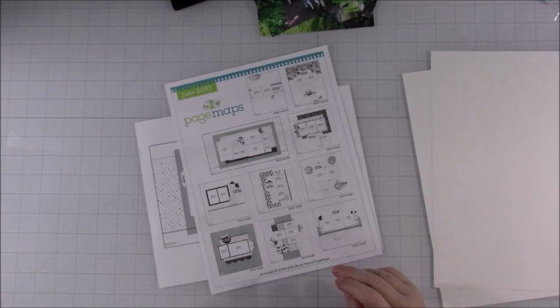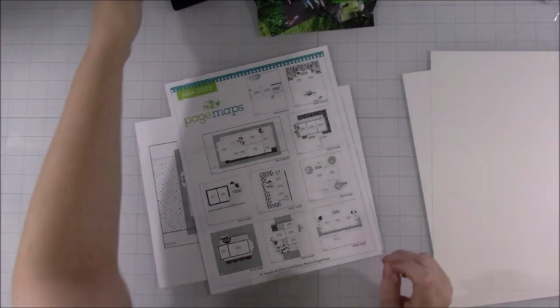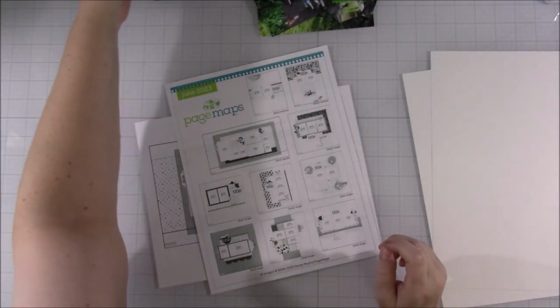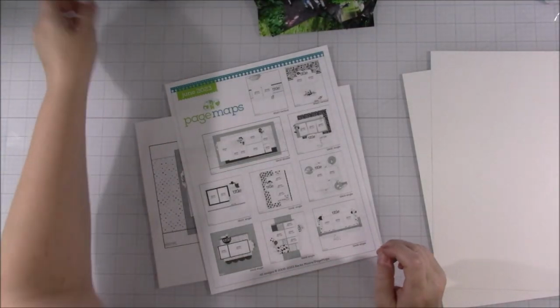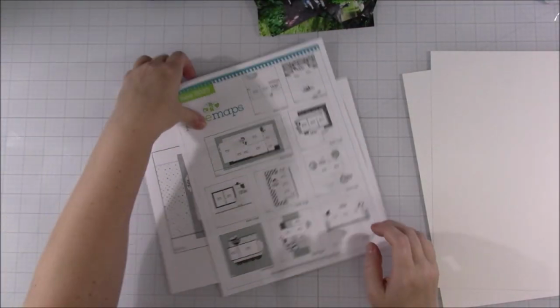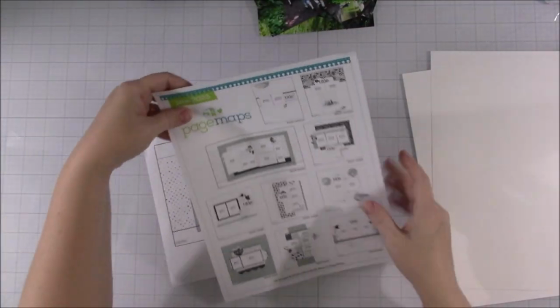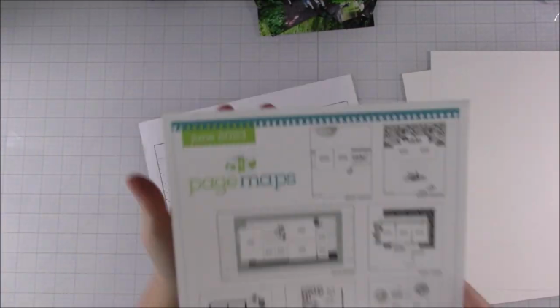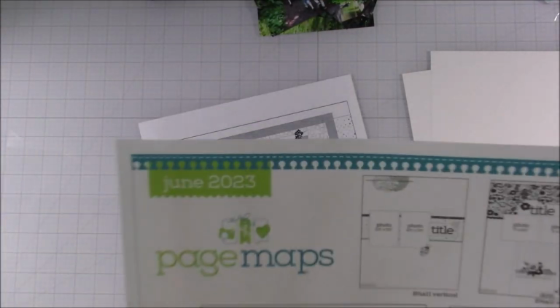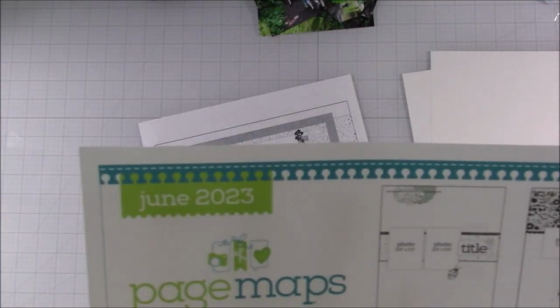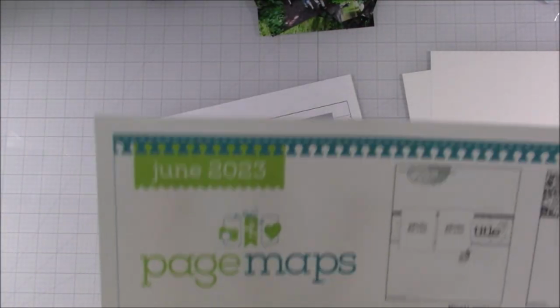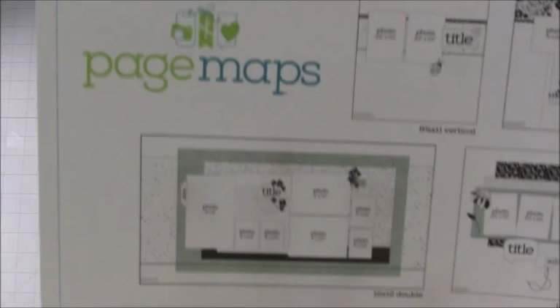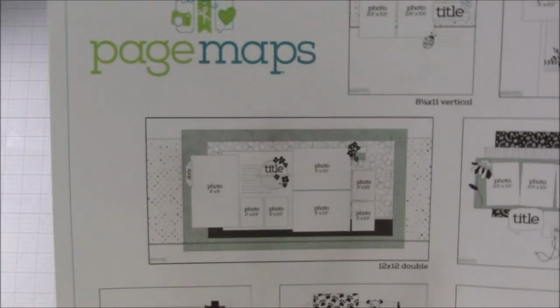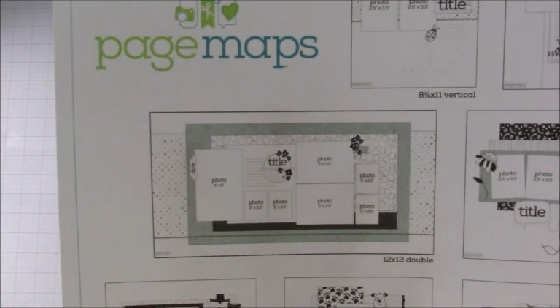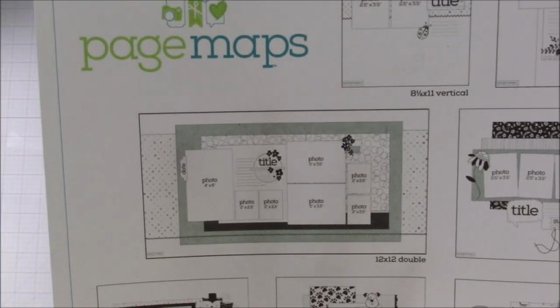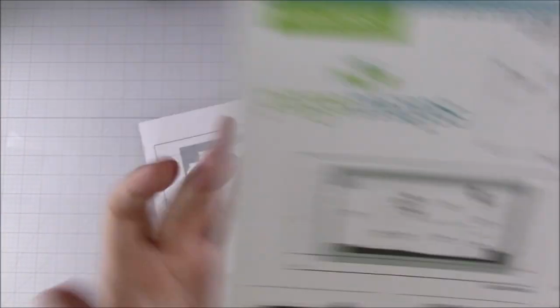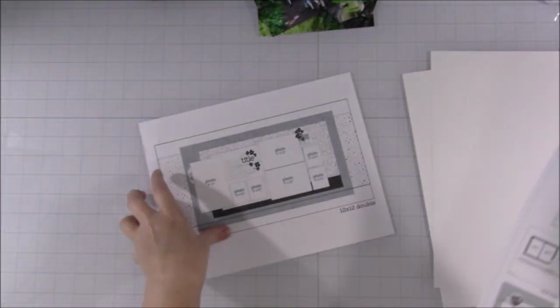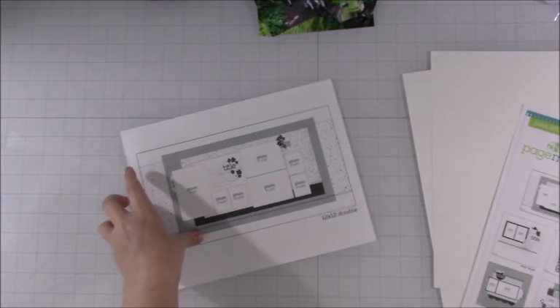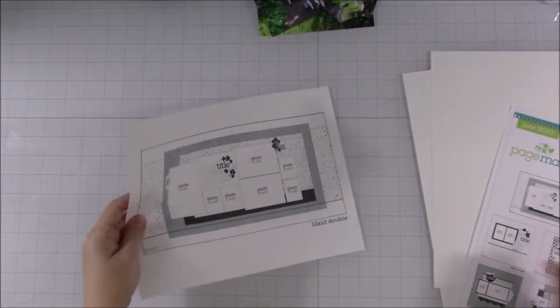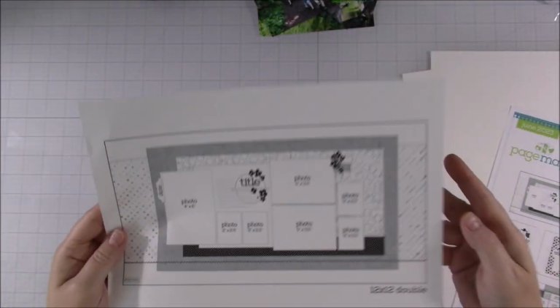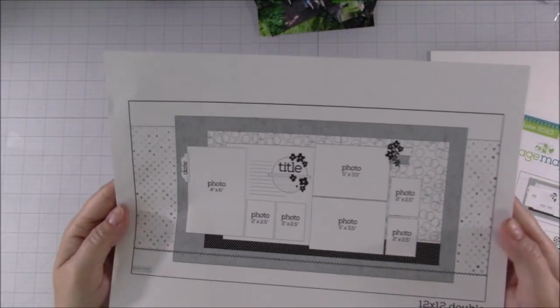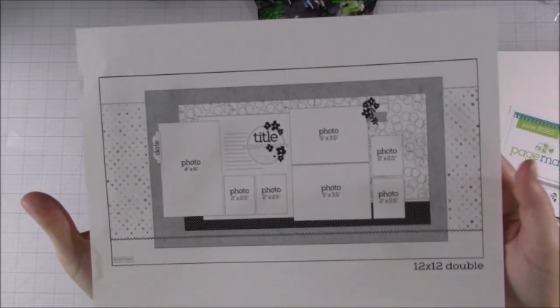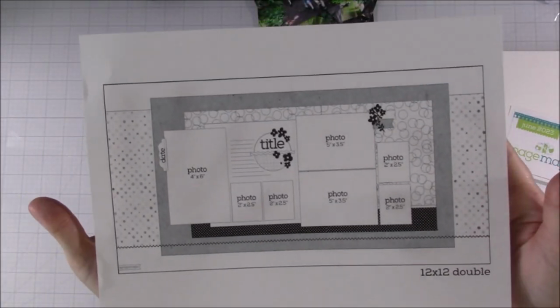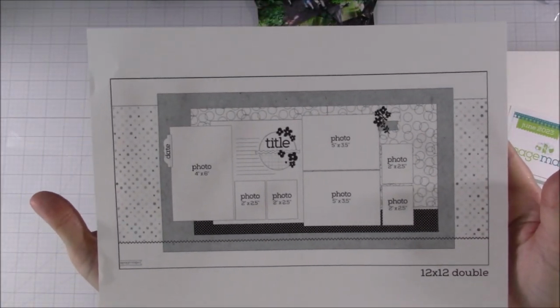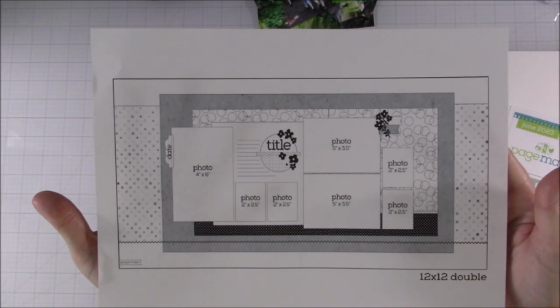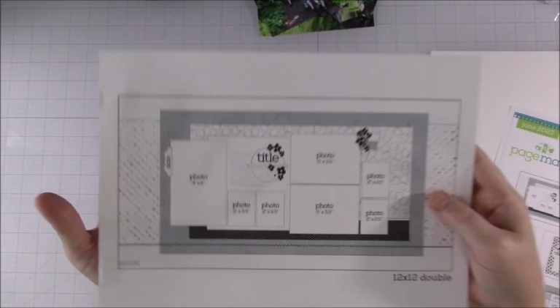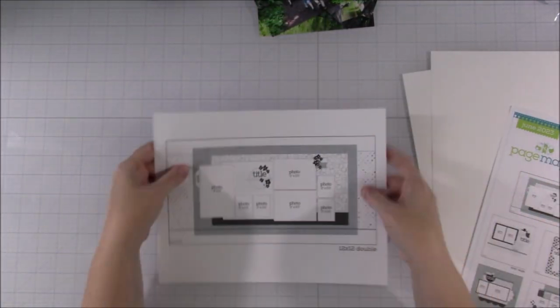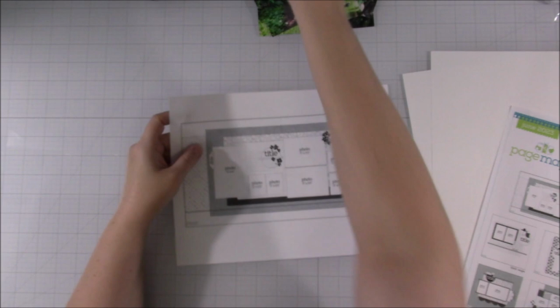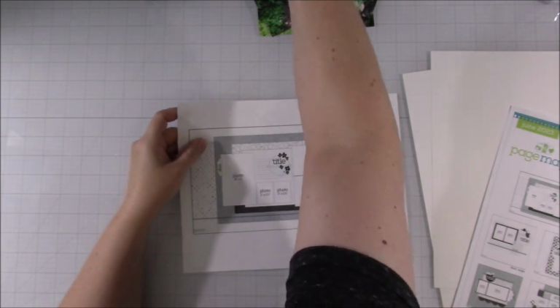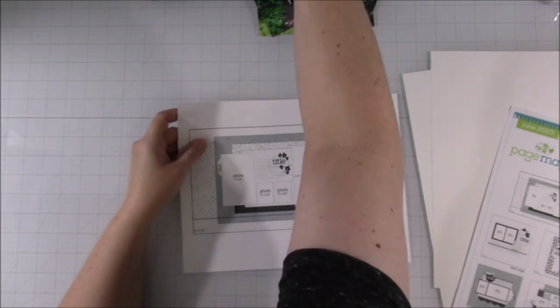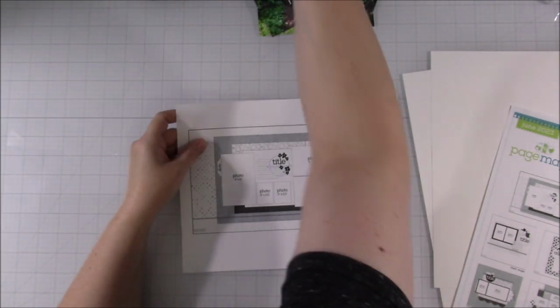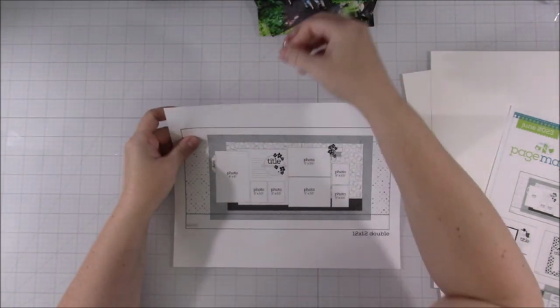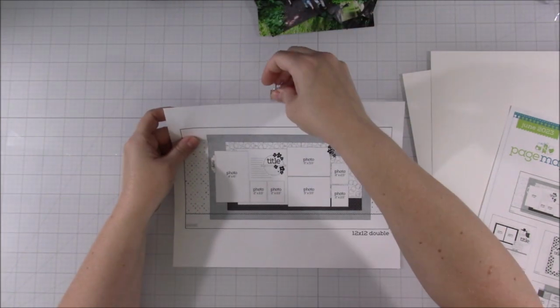Hi everyone, welcome back to another scrapbook process video, and thank you for joining me again today.